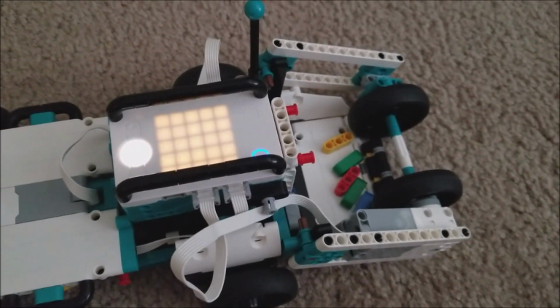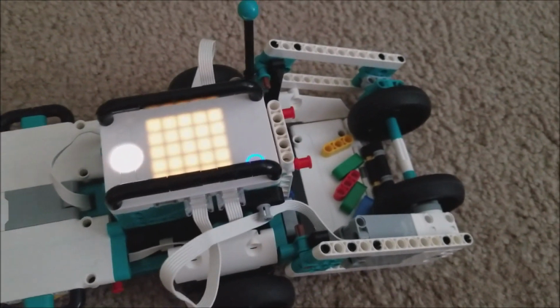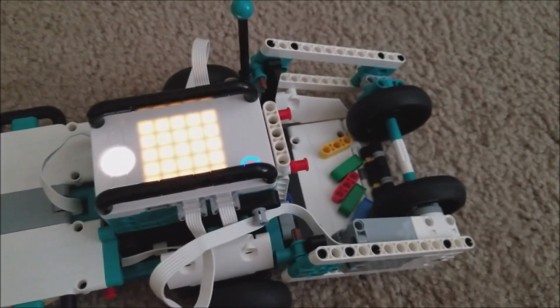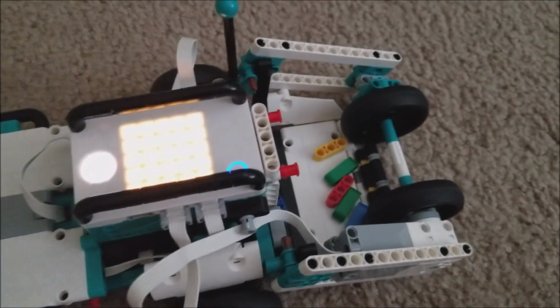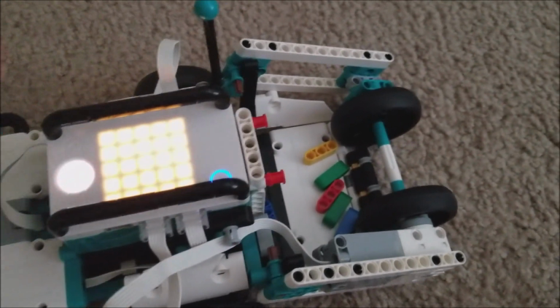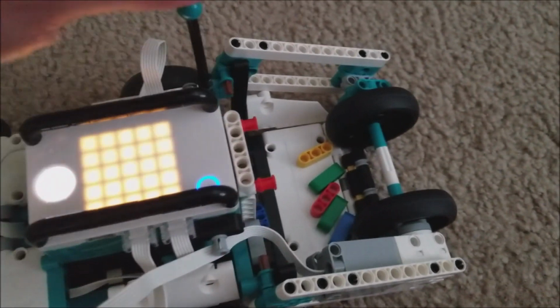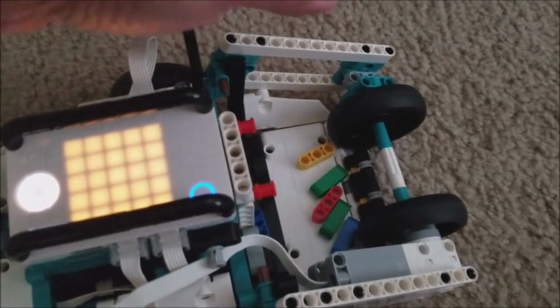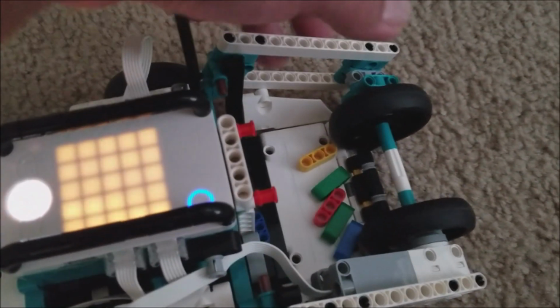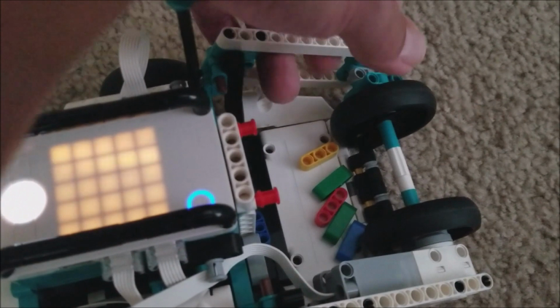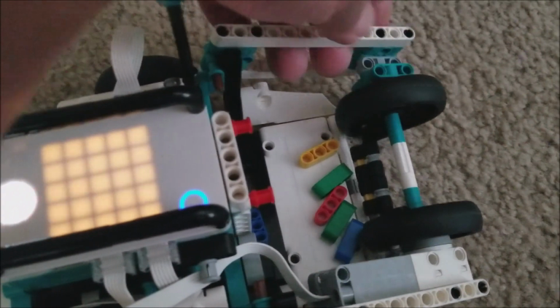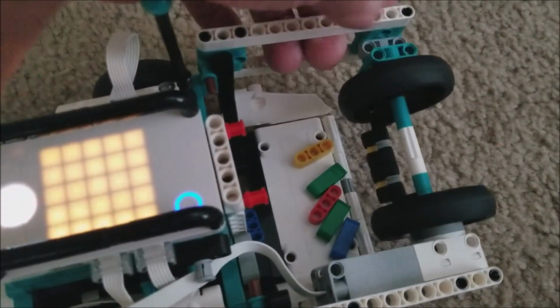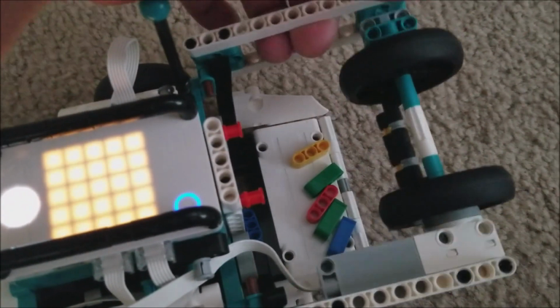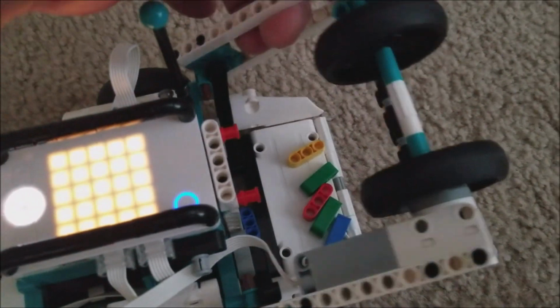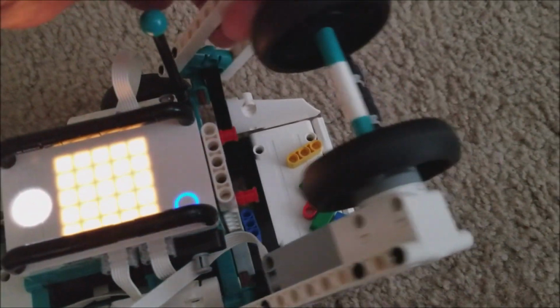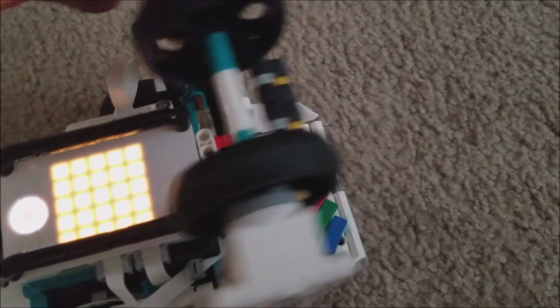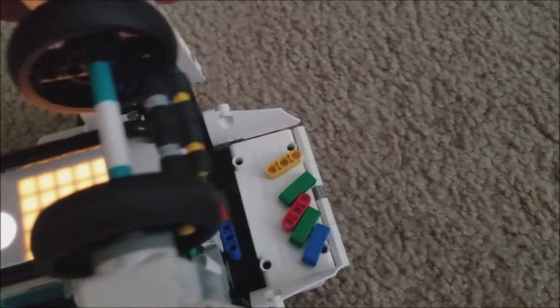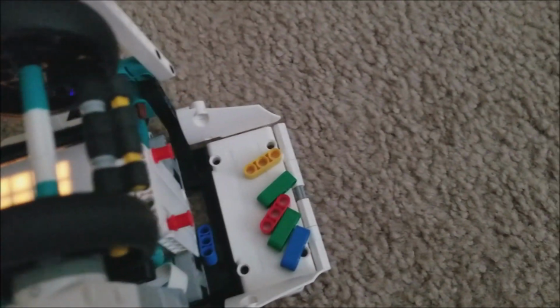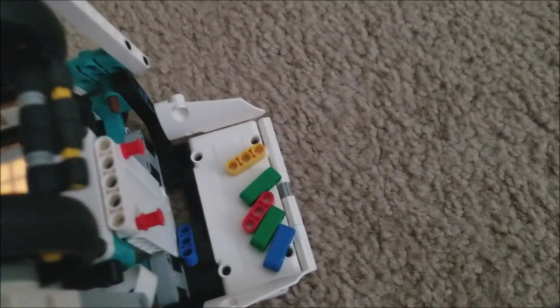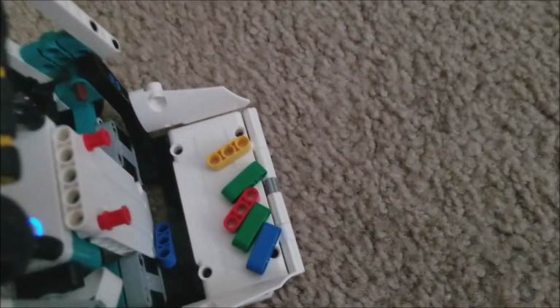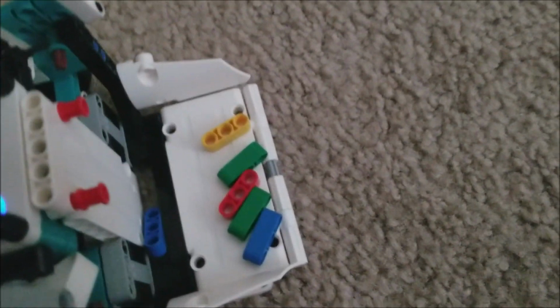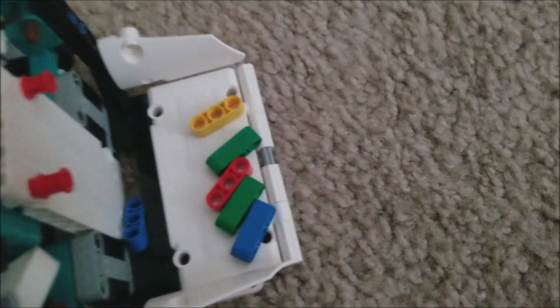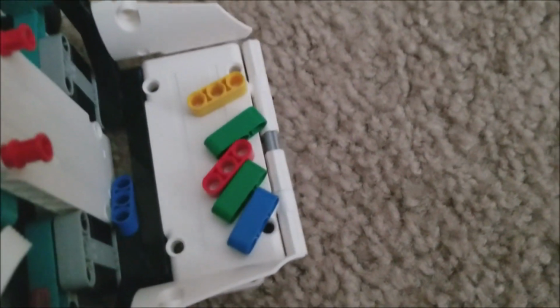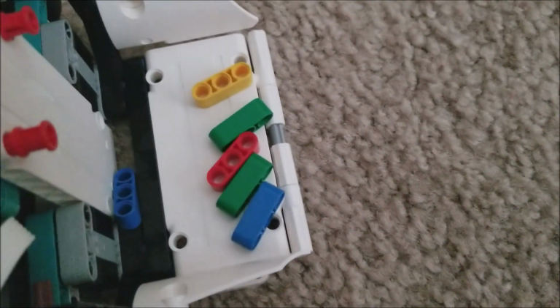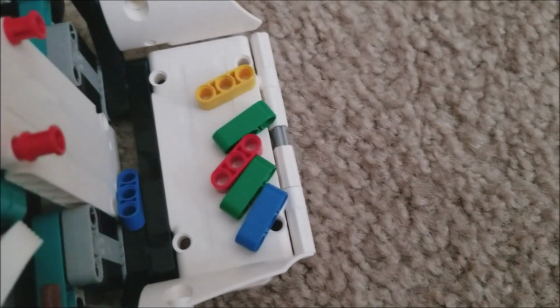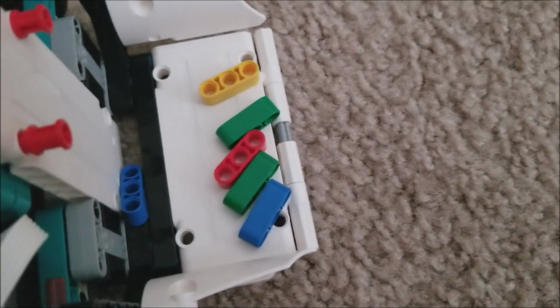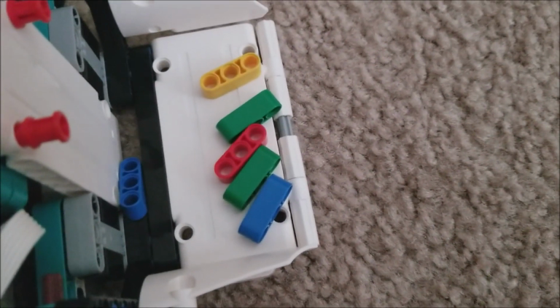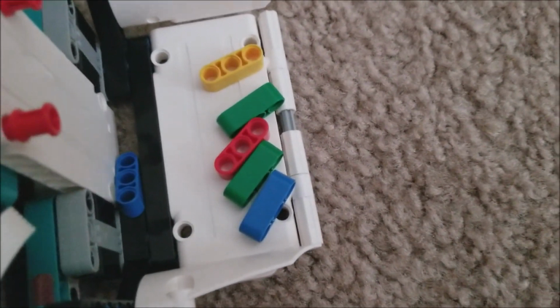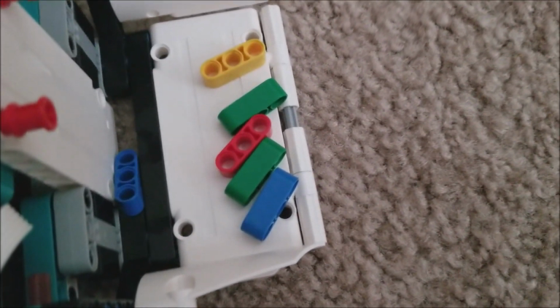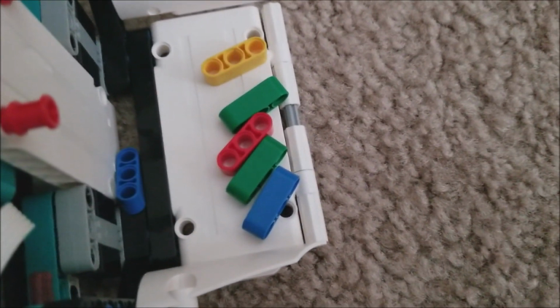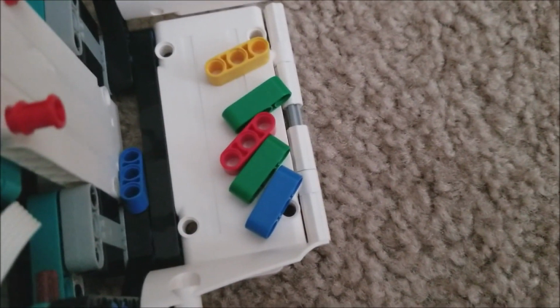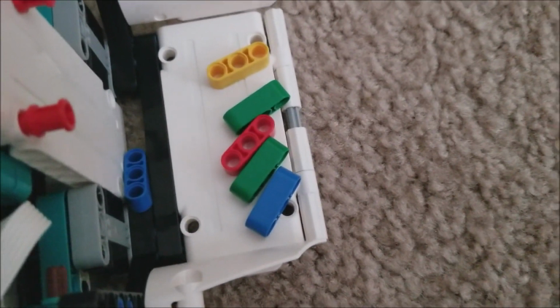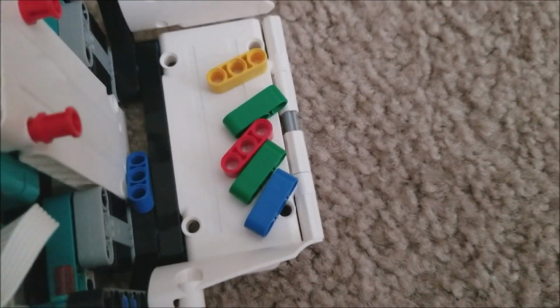And when you're done, you just lift this up and everything that was scooped up should be in this tray.